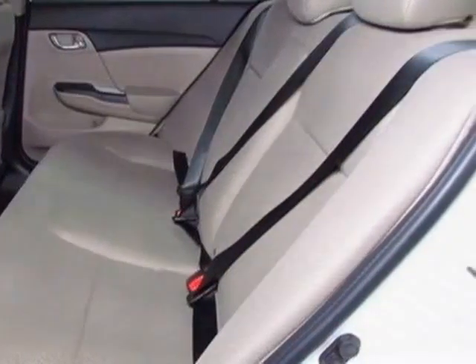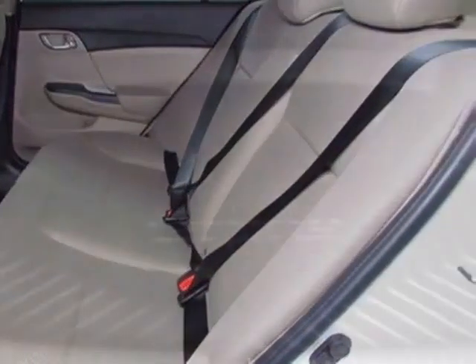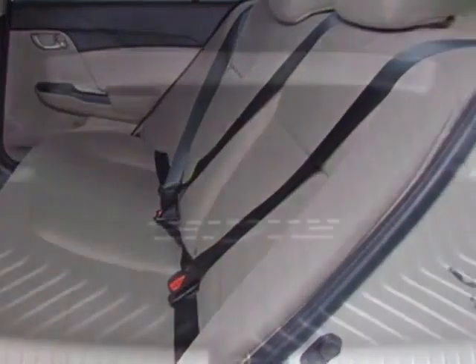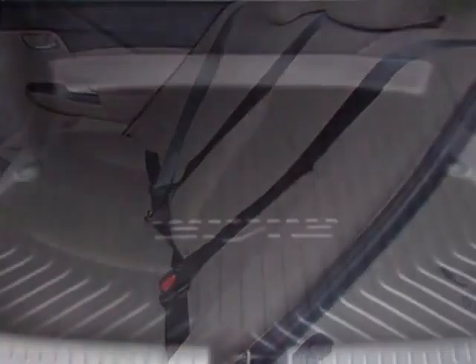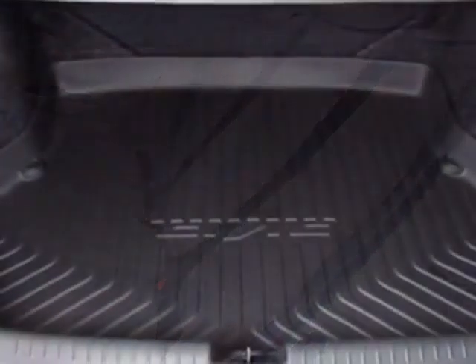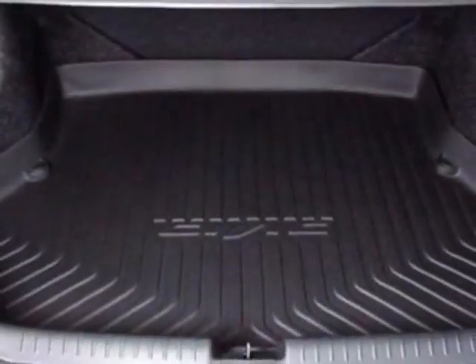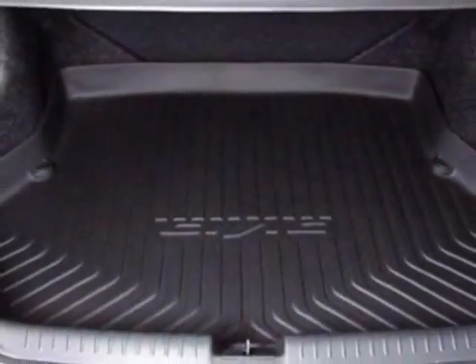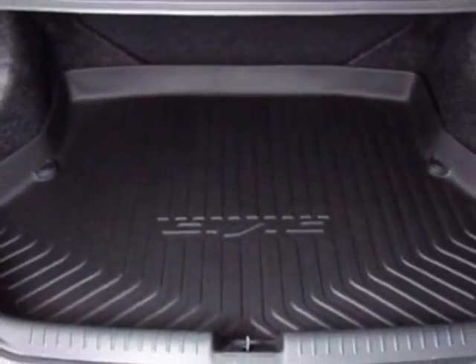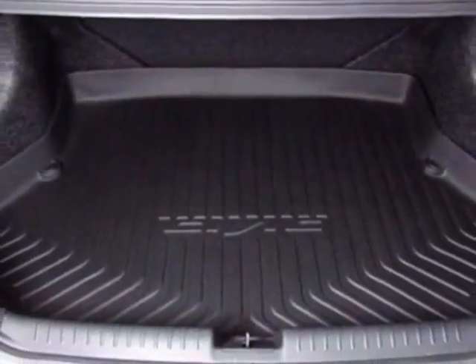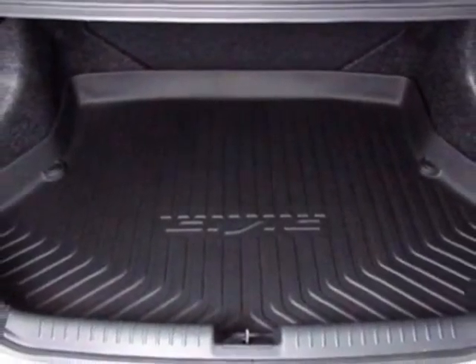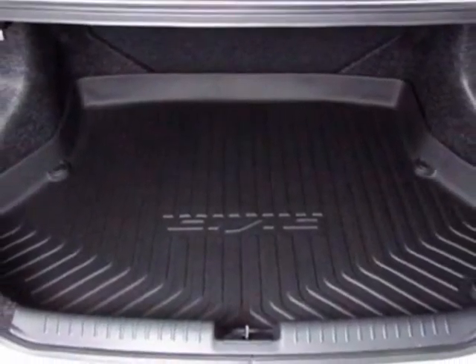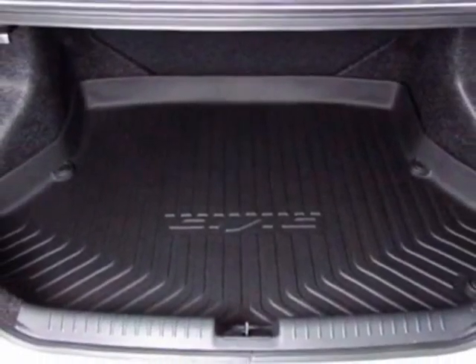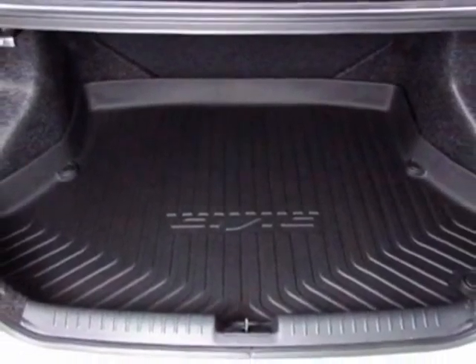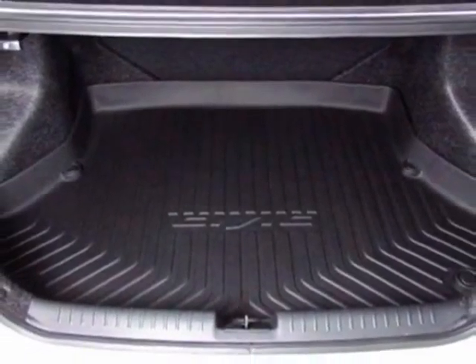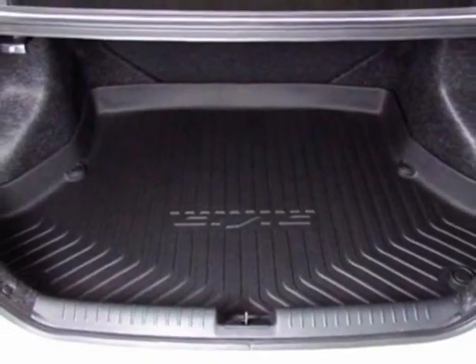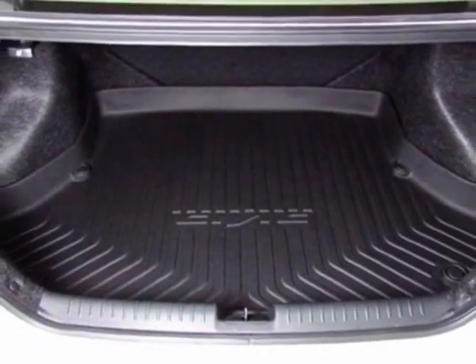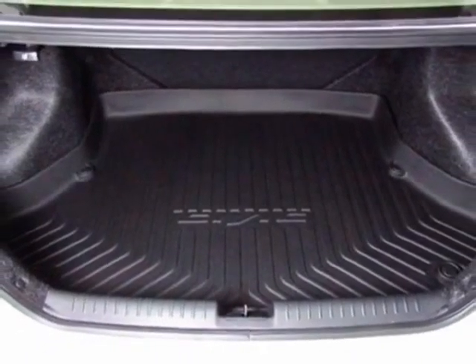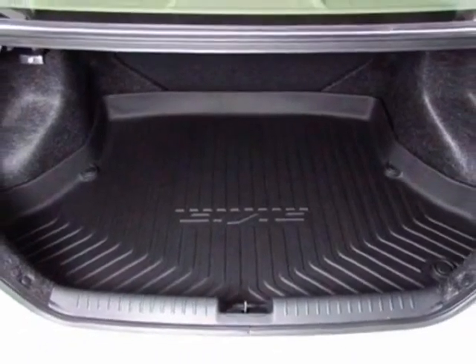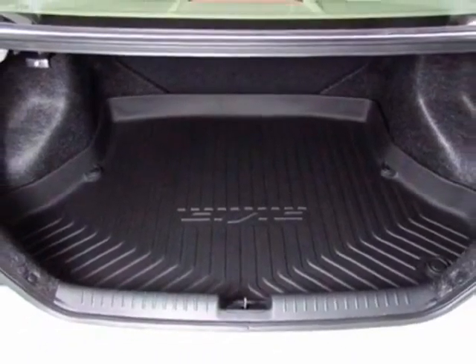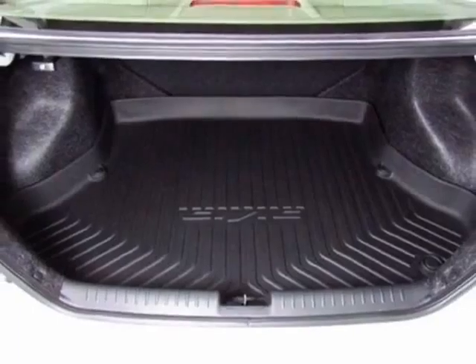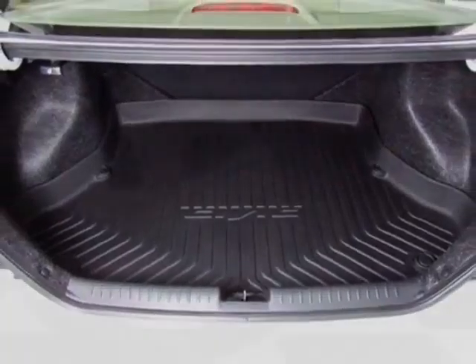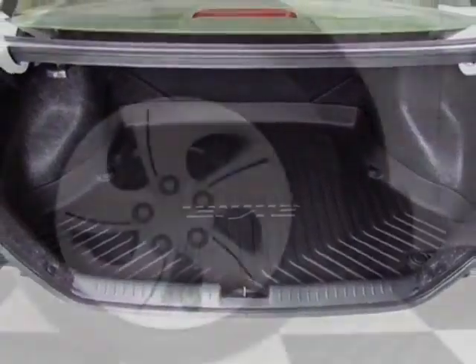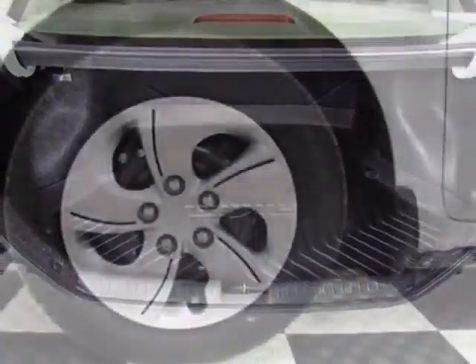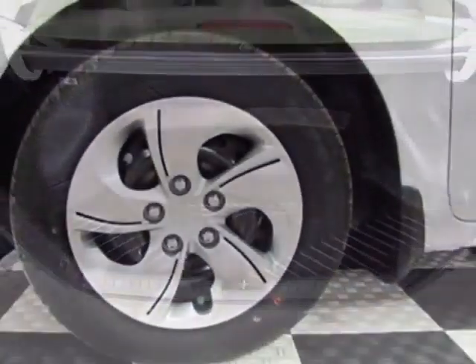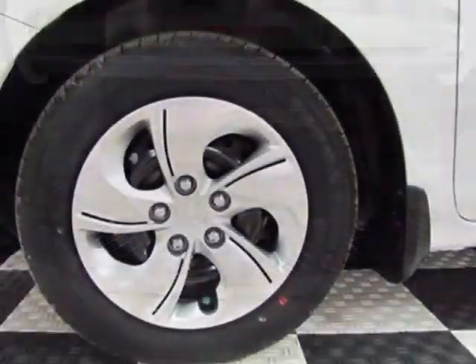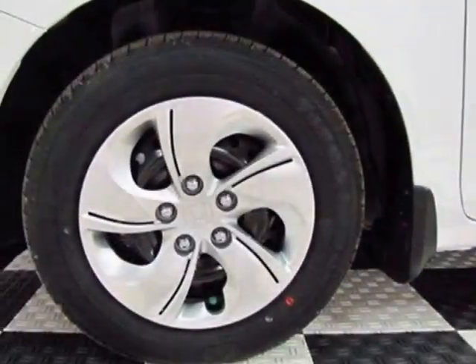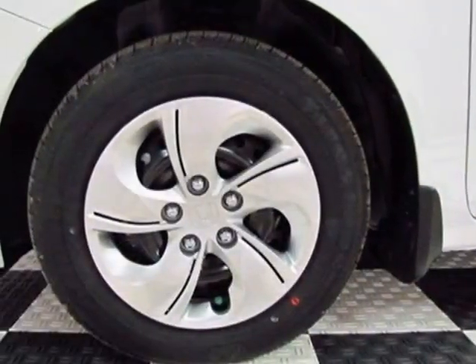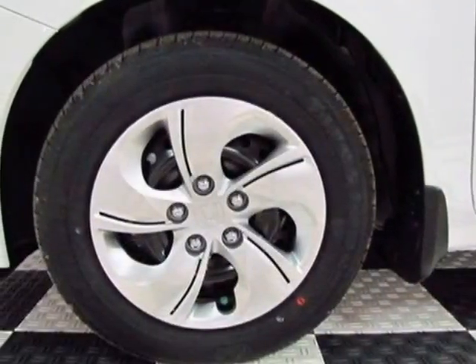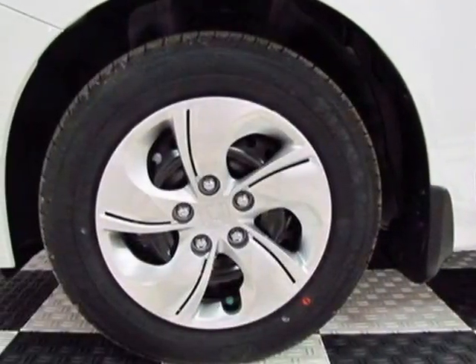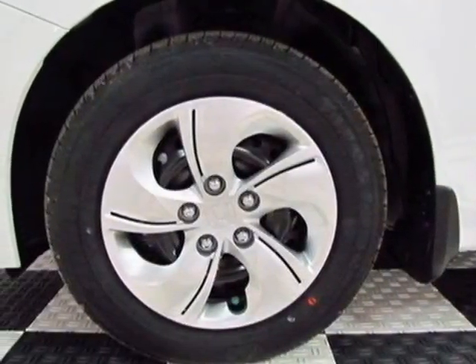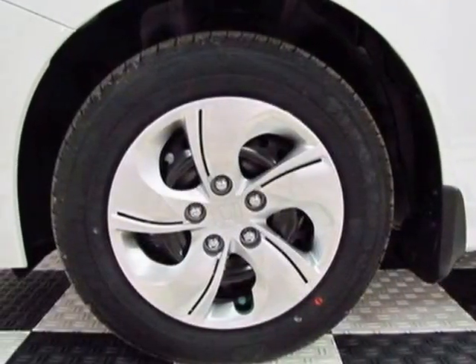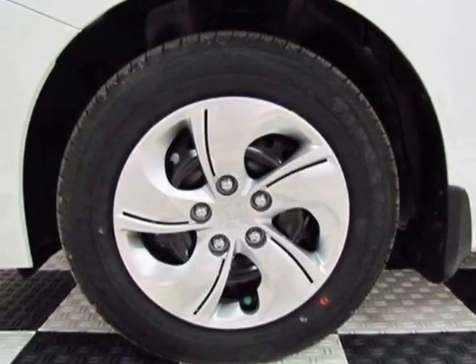Additional options for this vehicle include power locks, CD player, cruise control, and passenger airbag.